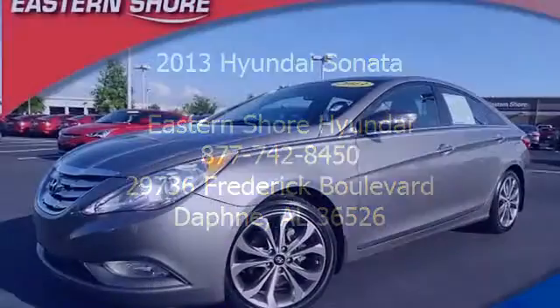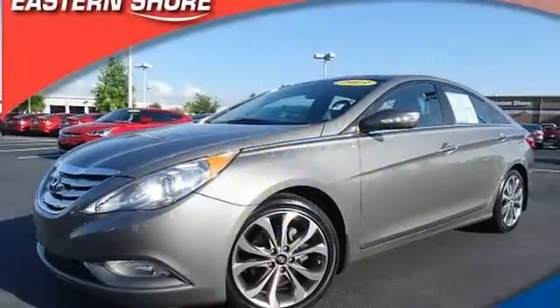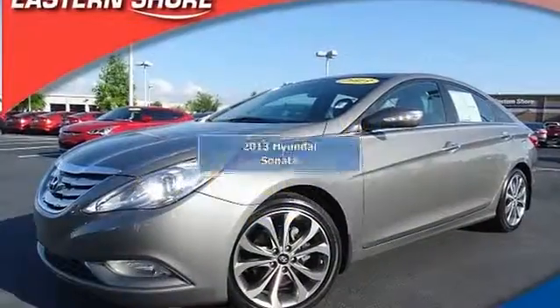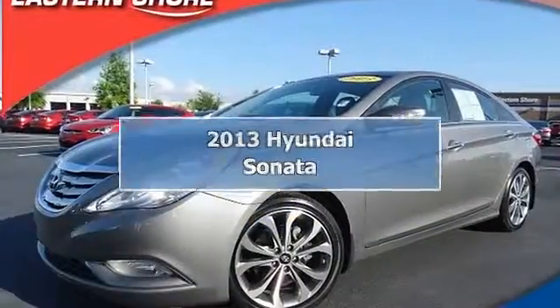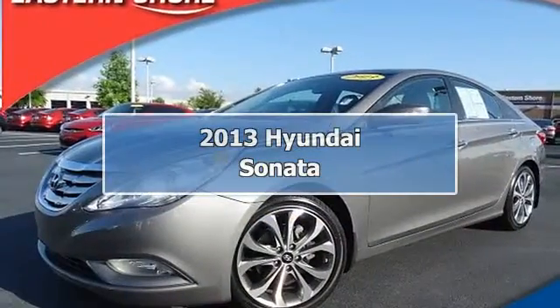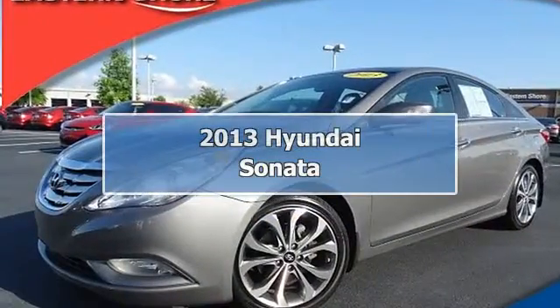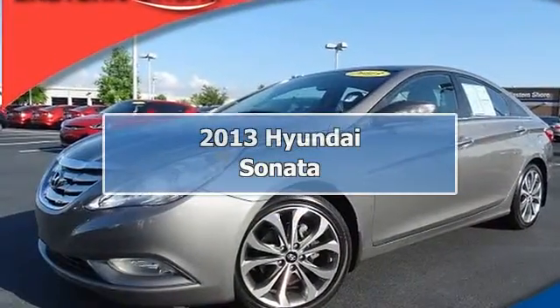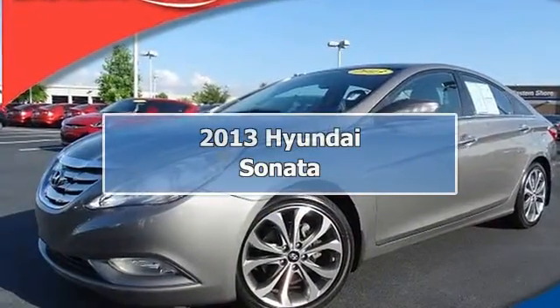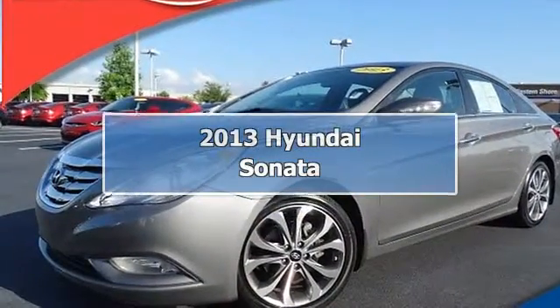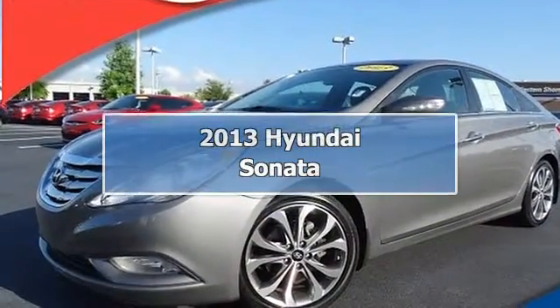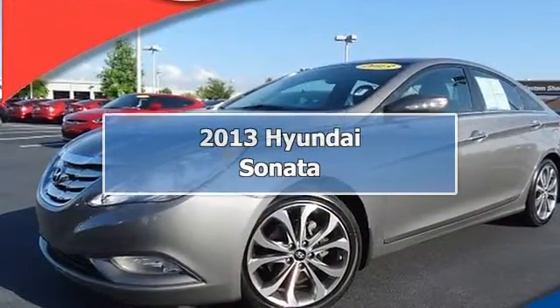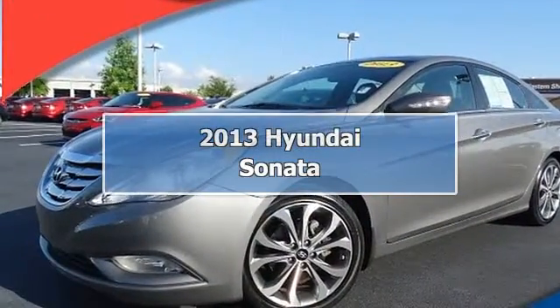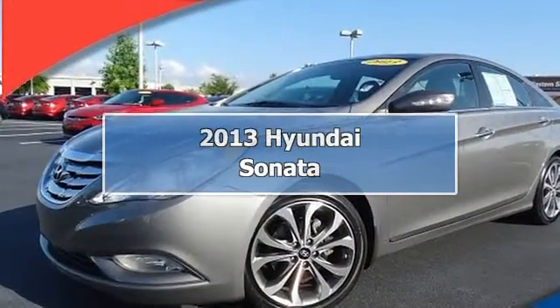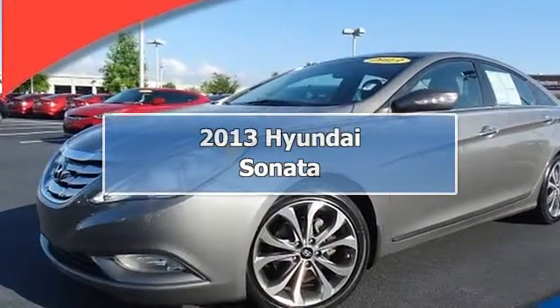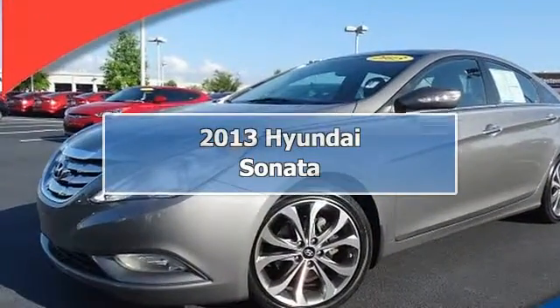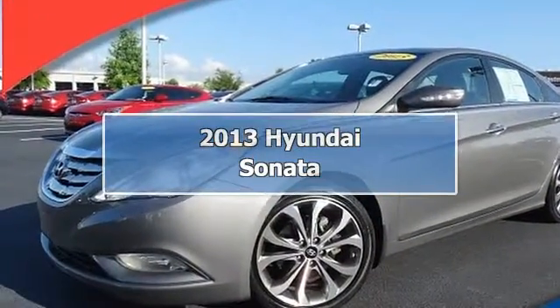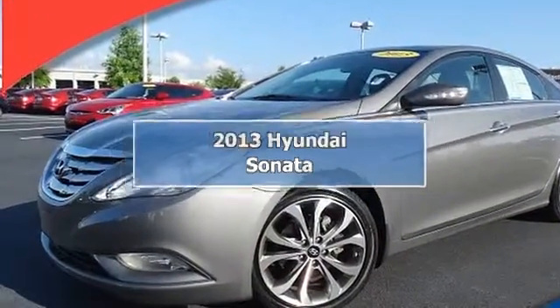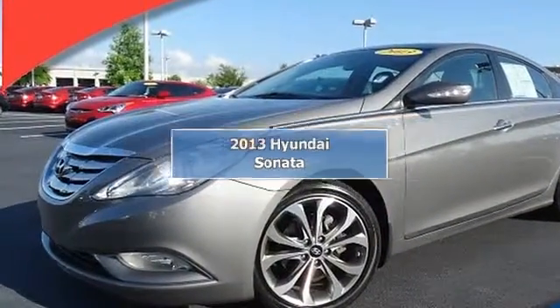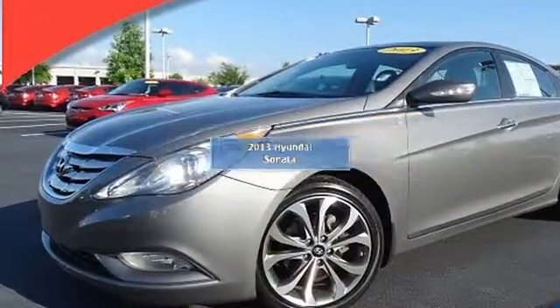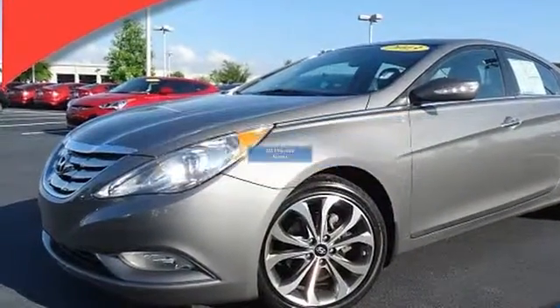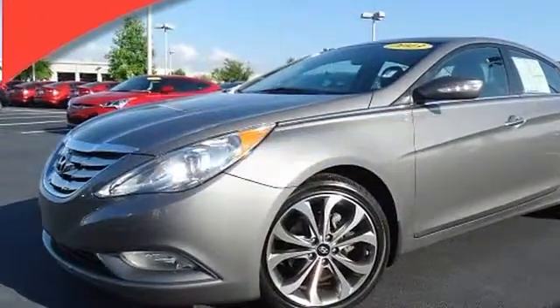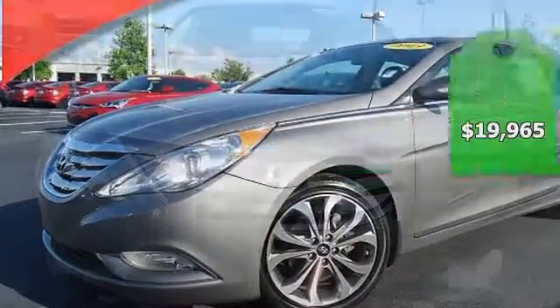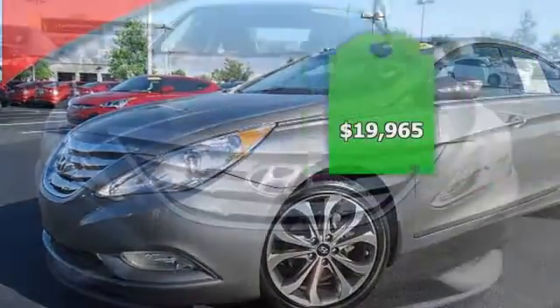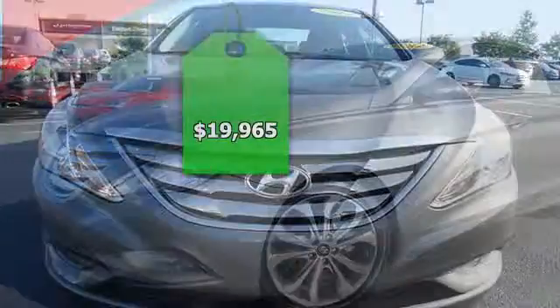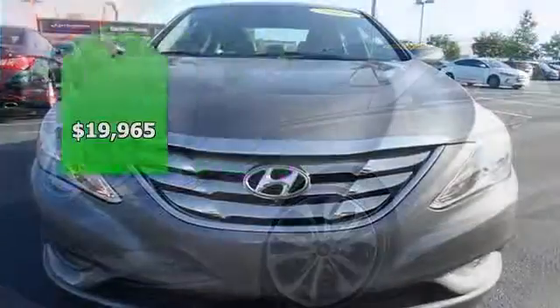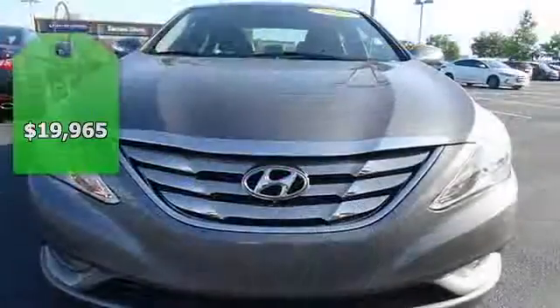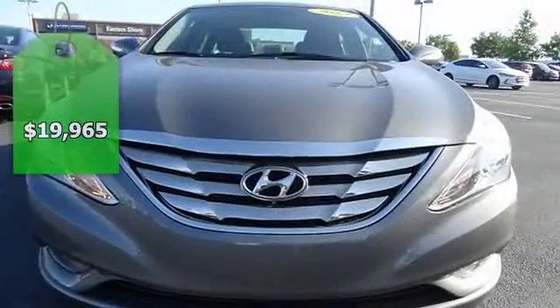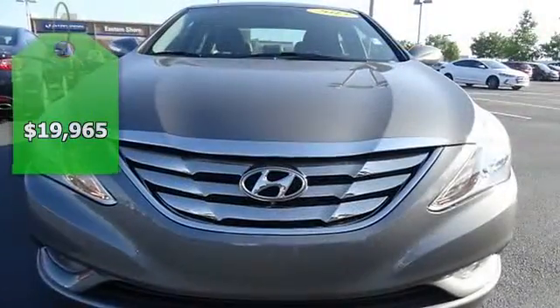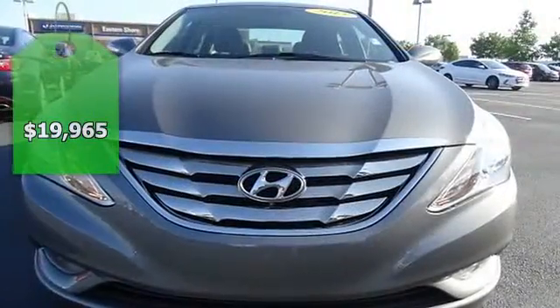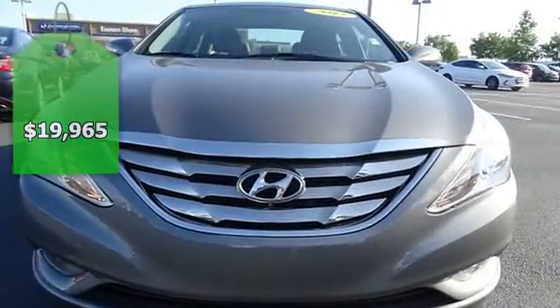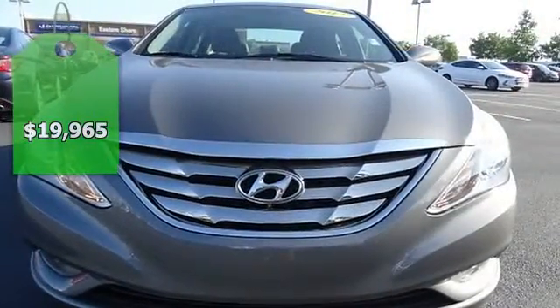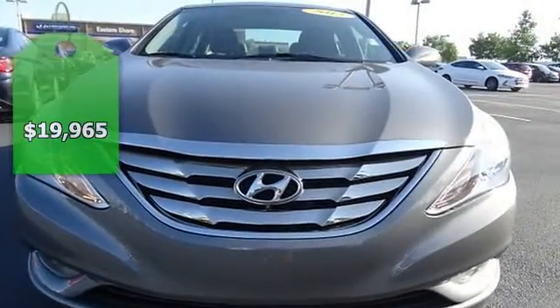Low, low, low miles, clean Car Fax, sunroof/moonroof.